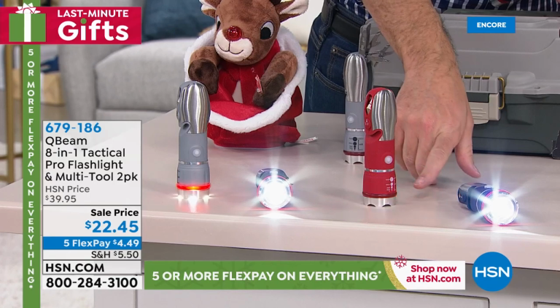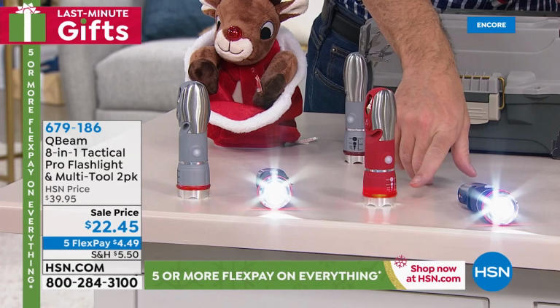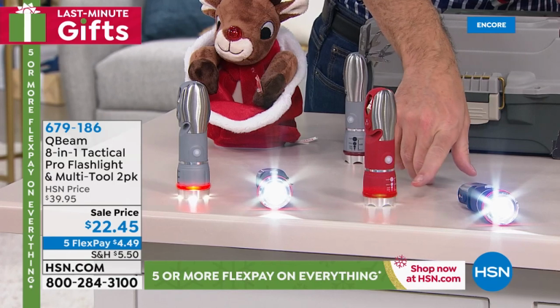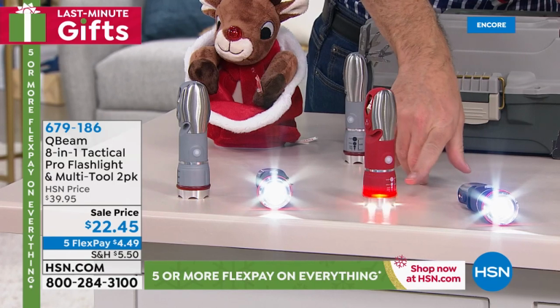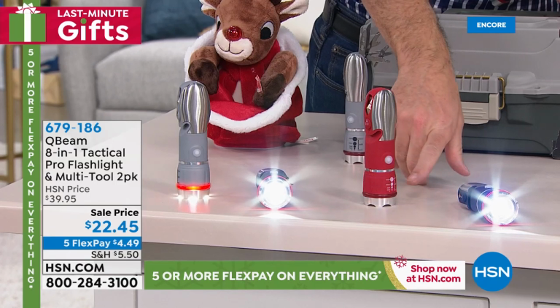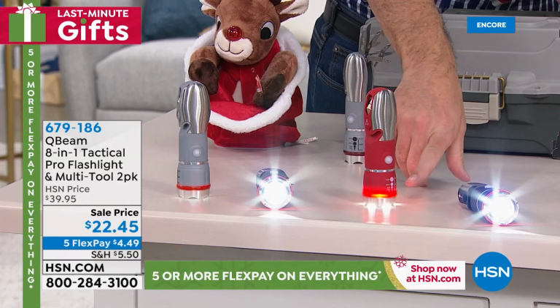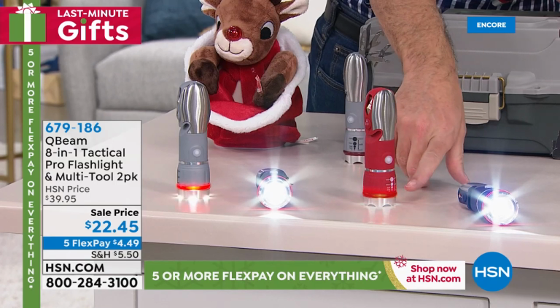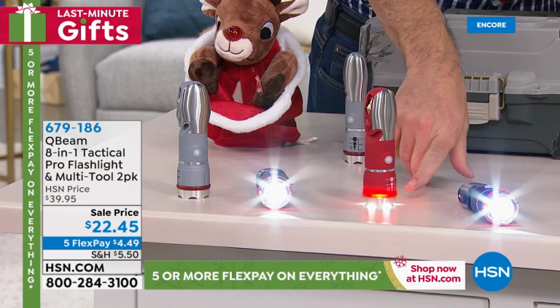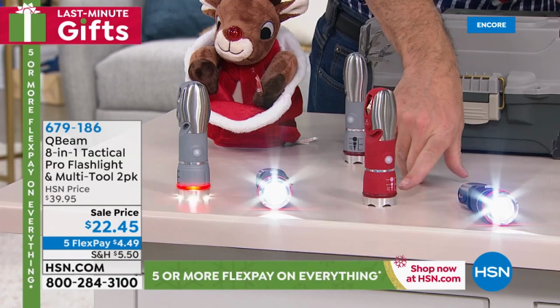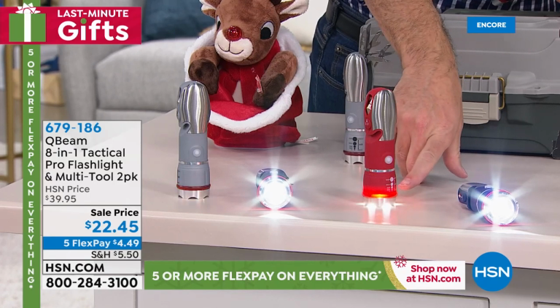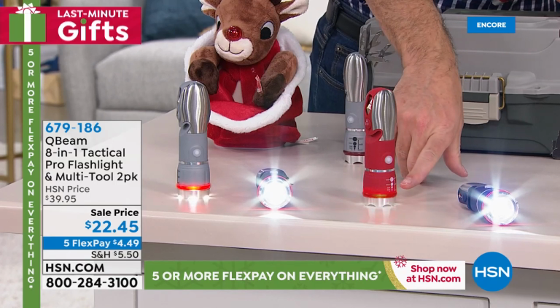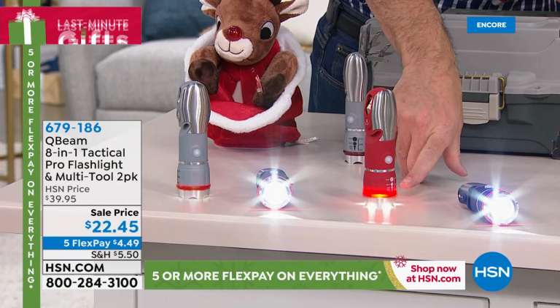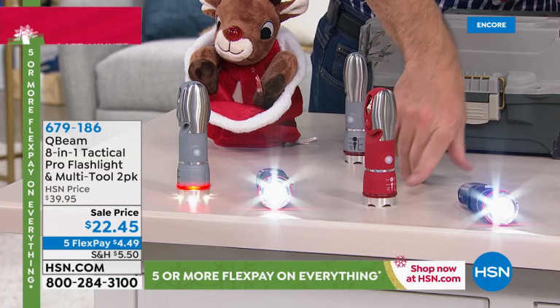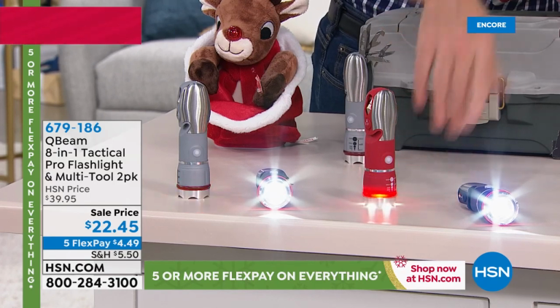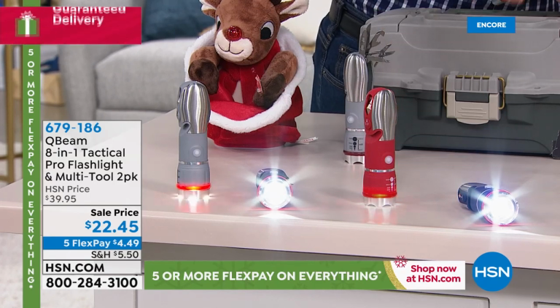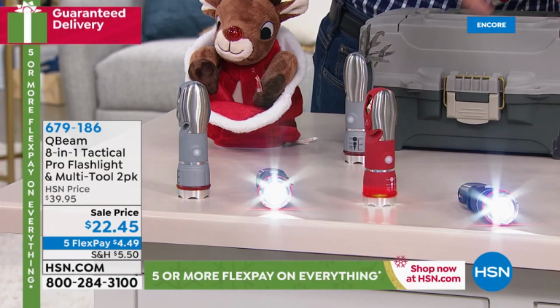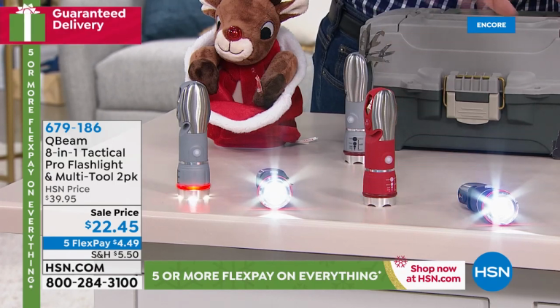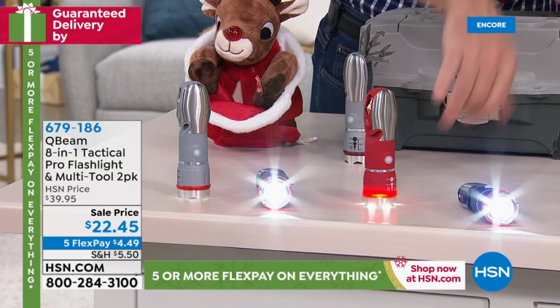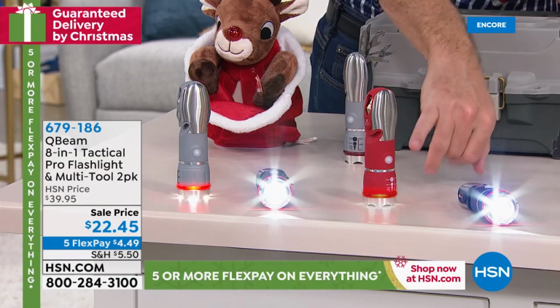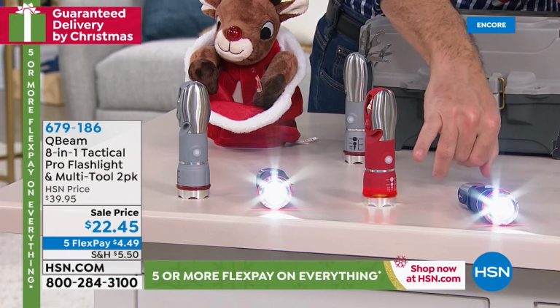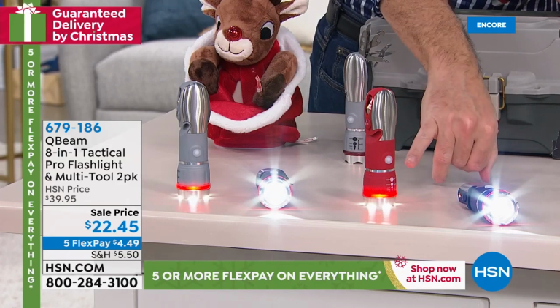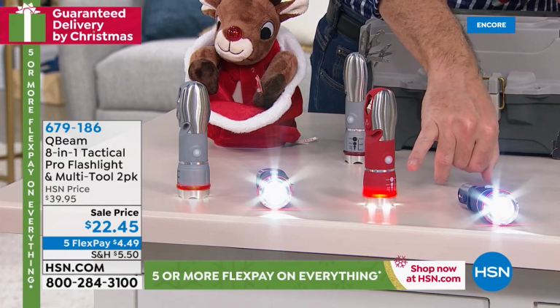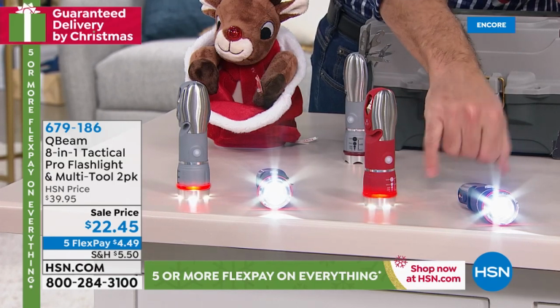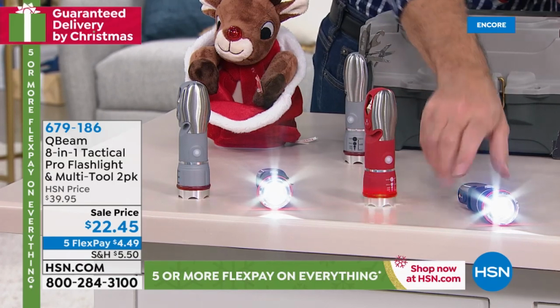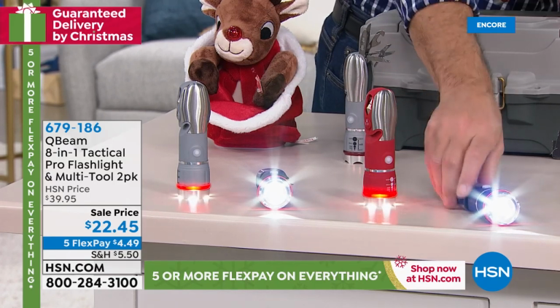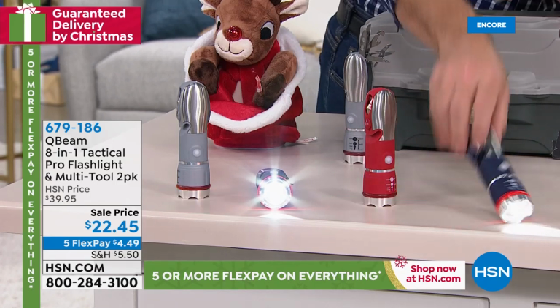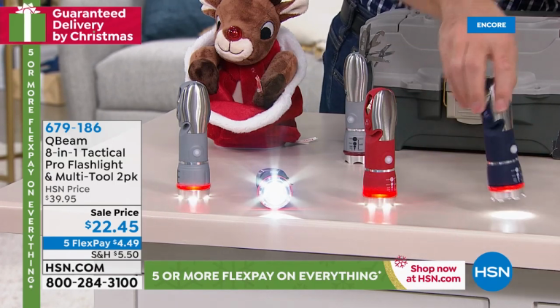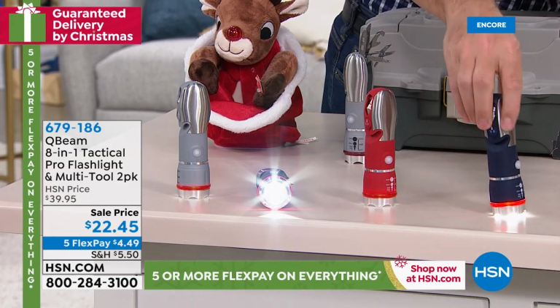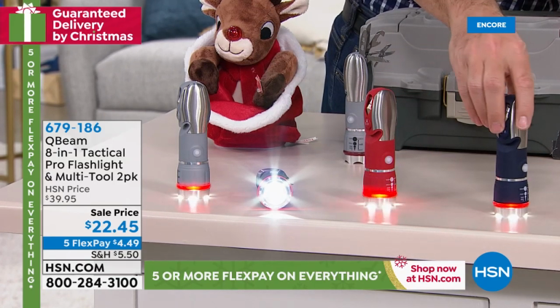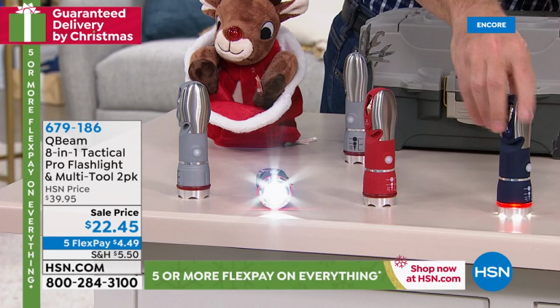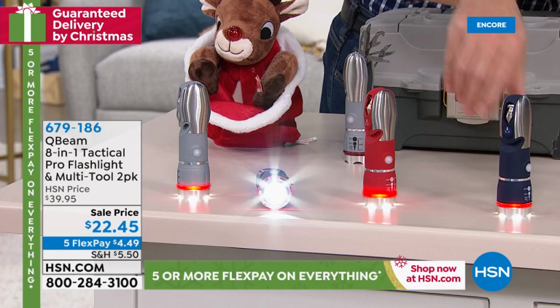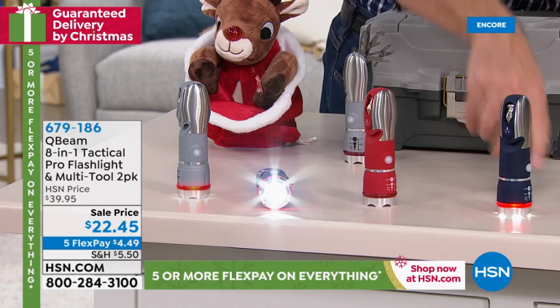Ladies and gentlemen, boys and girls — this is a massive public announcement and news flash. Our number one selling electronic of the past seven days is coming up, making it easy.